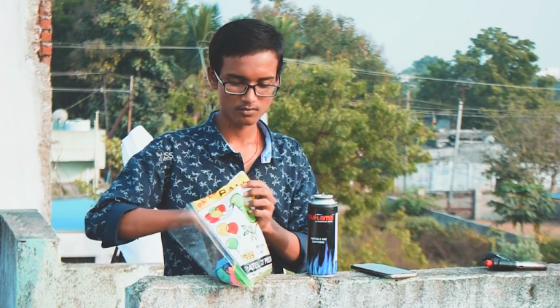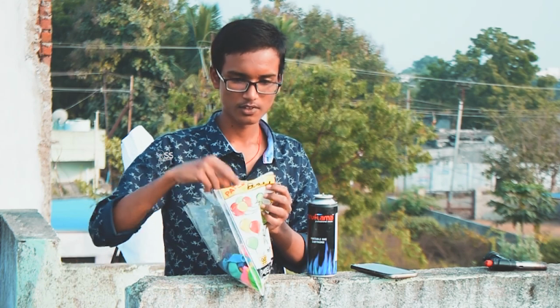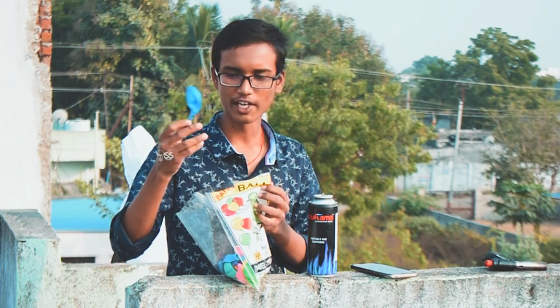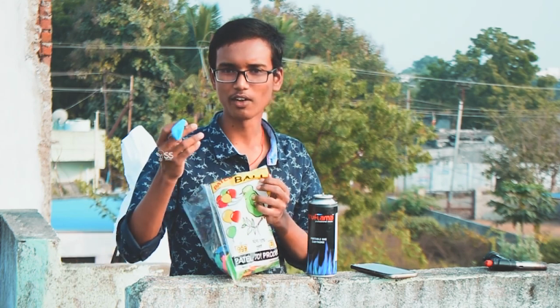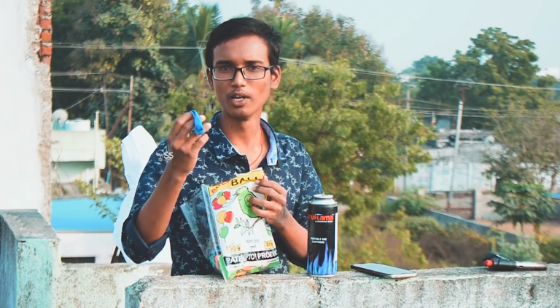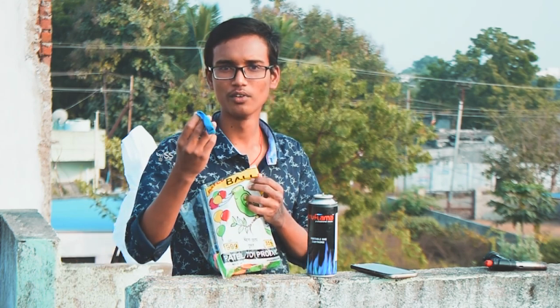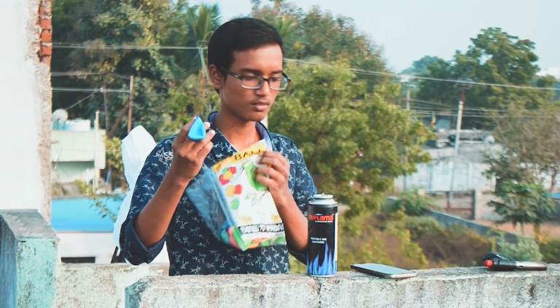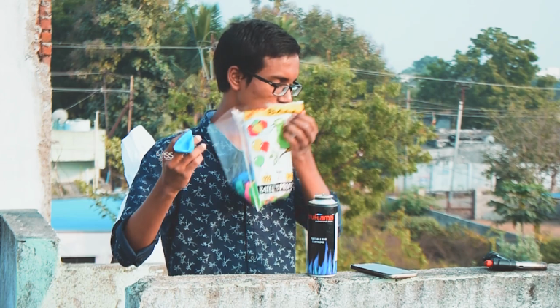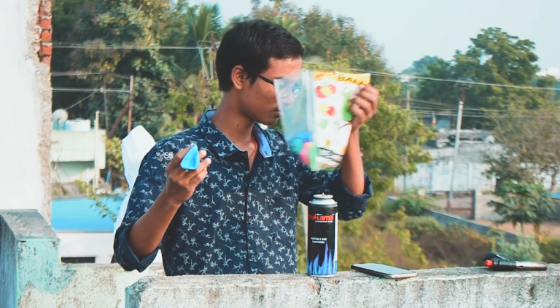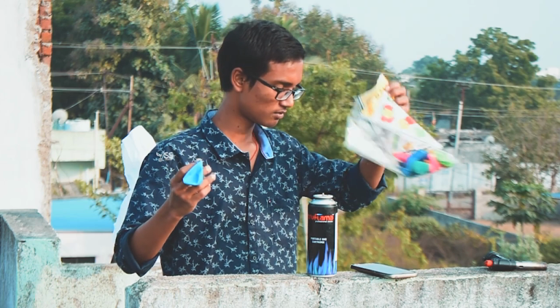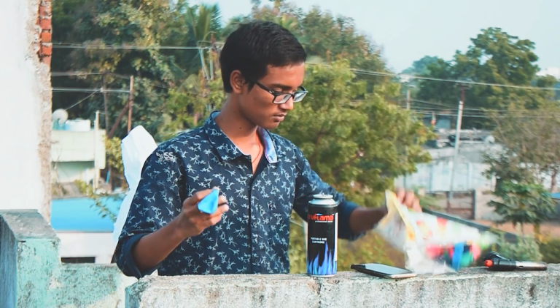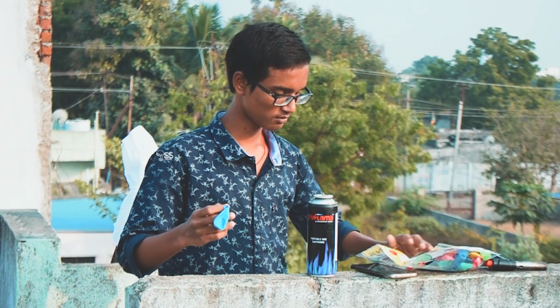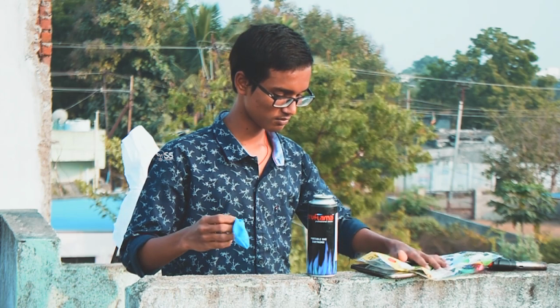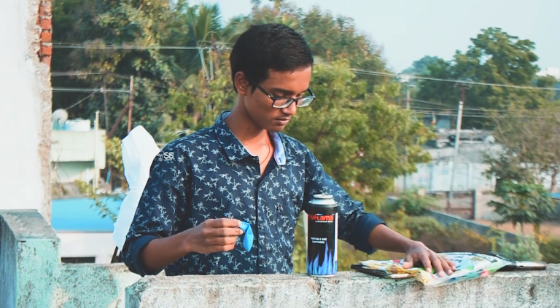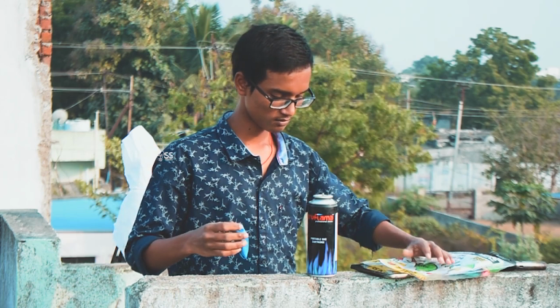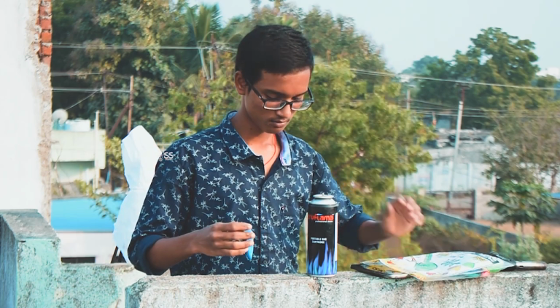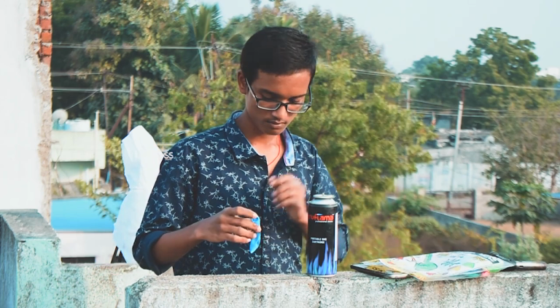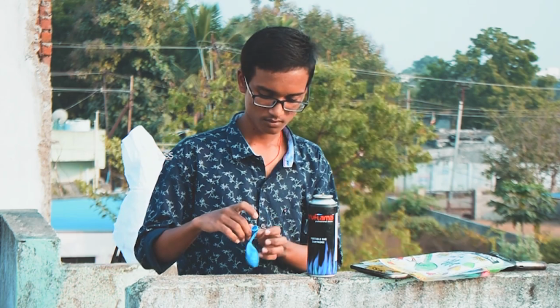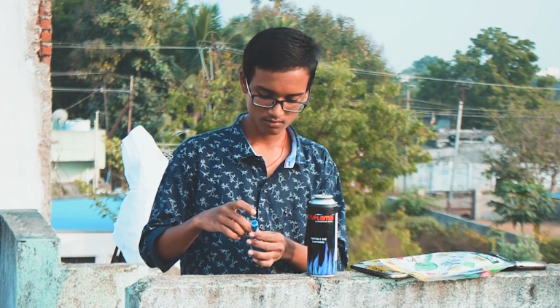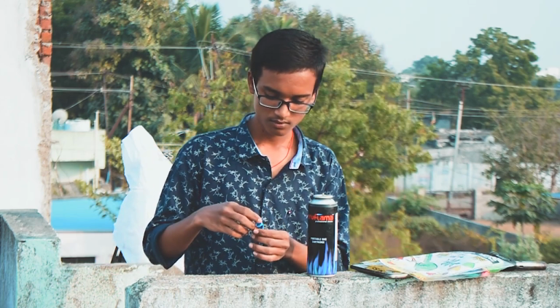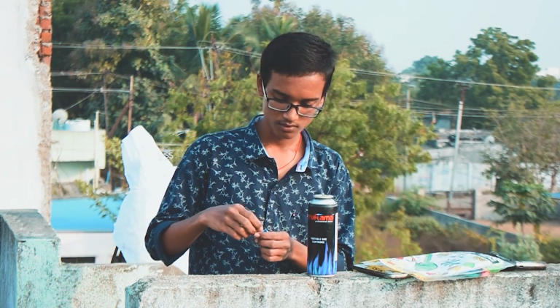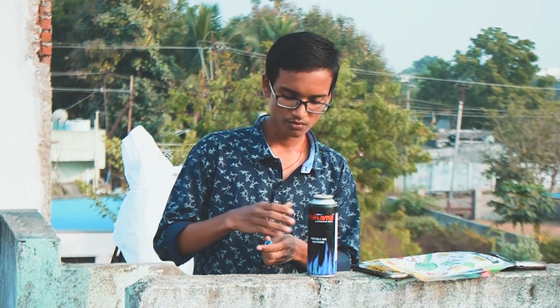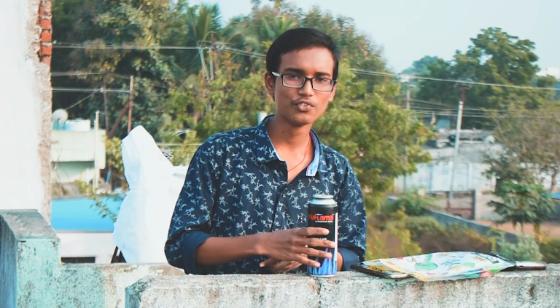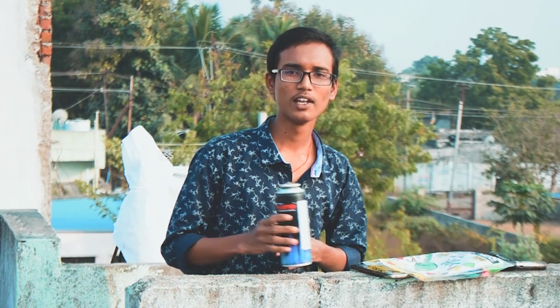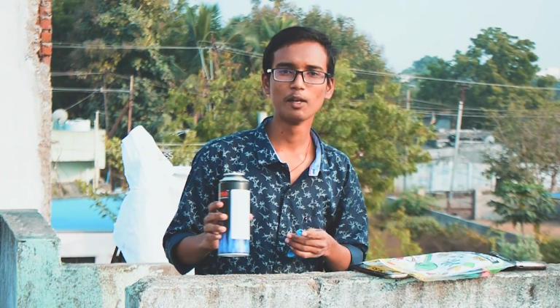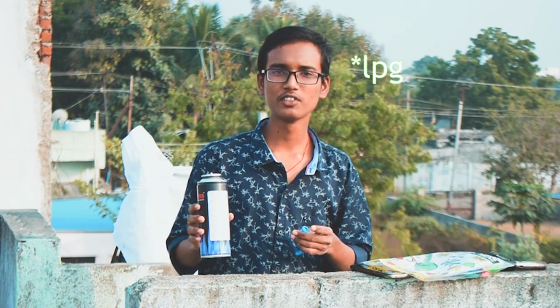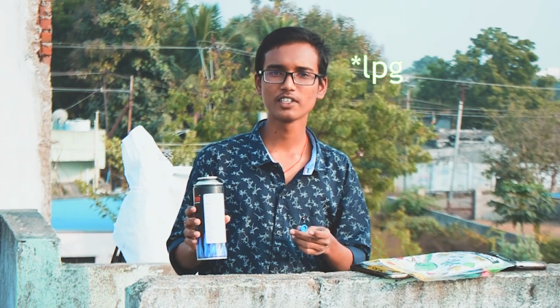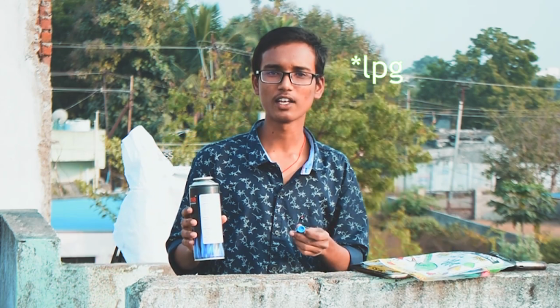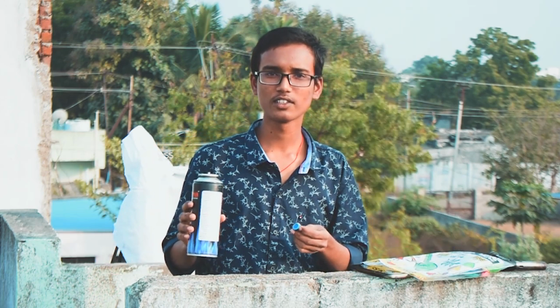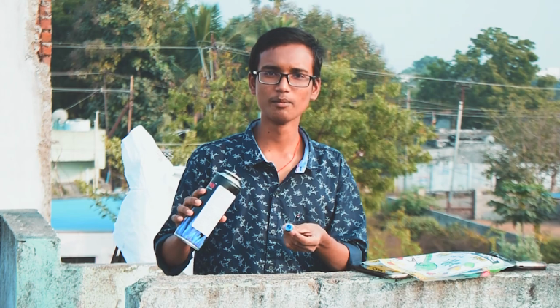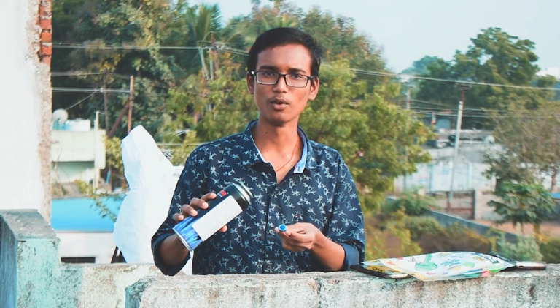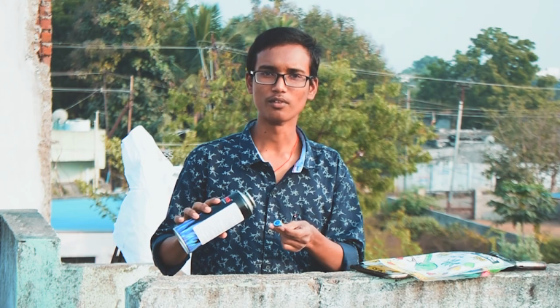Take one balloon and fill LPG gas in the balloon.